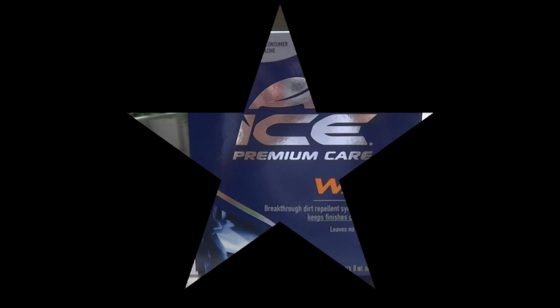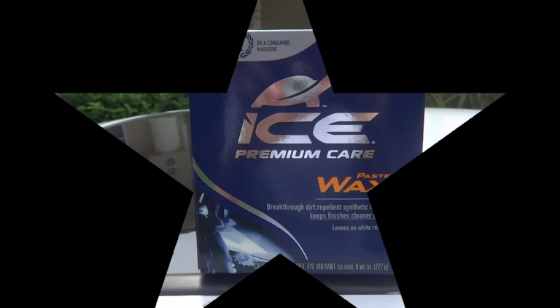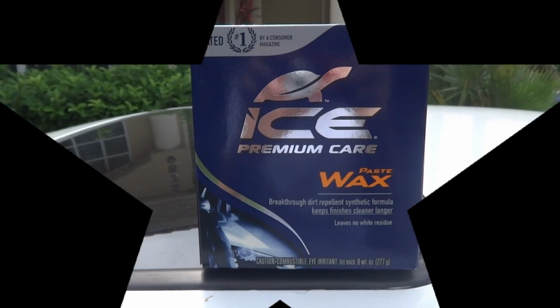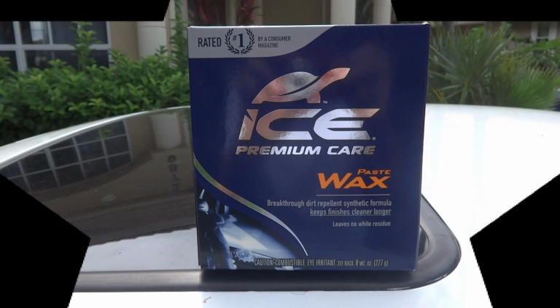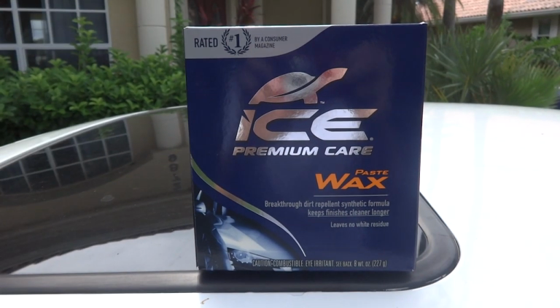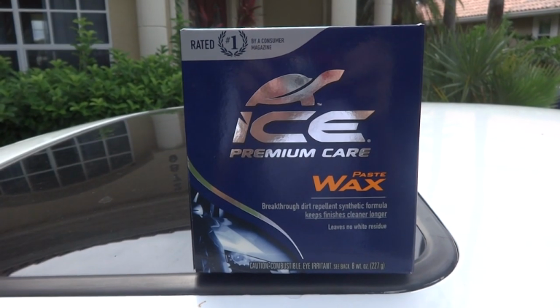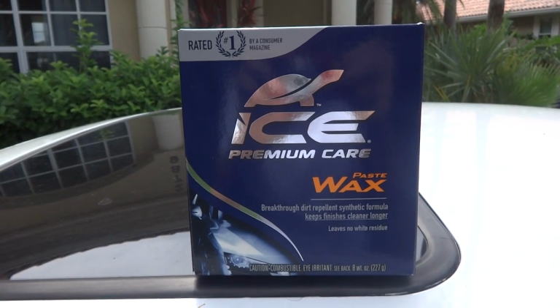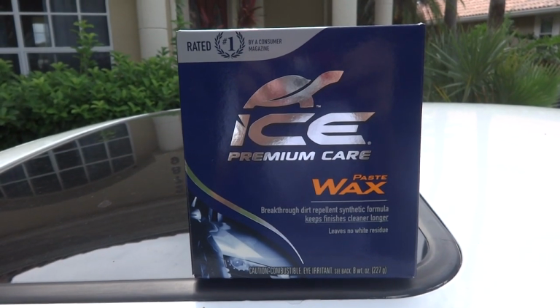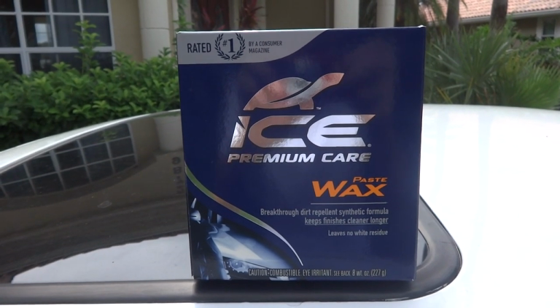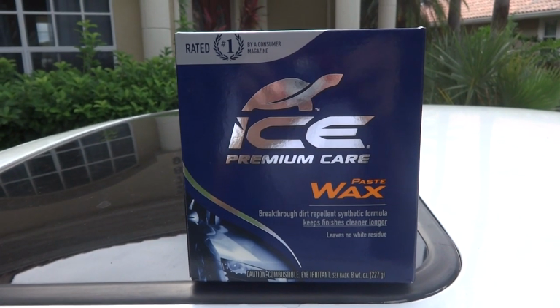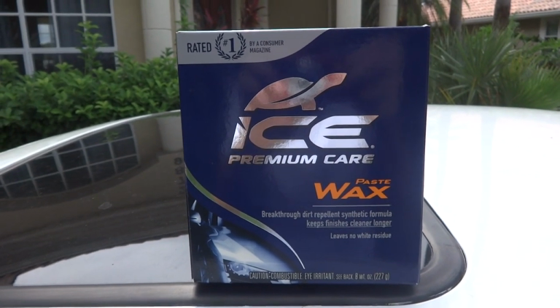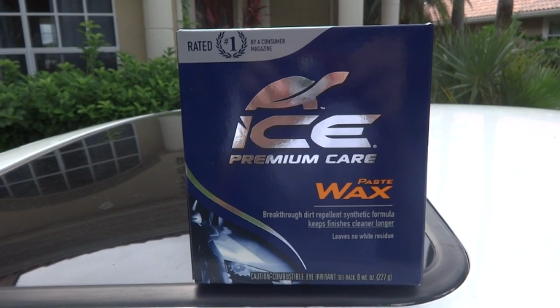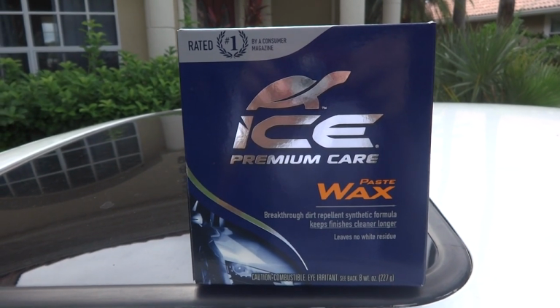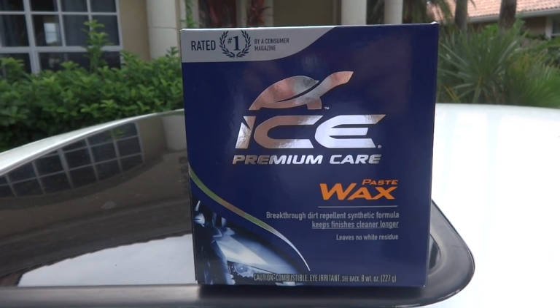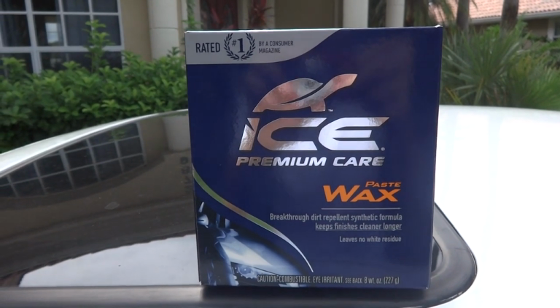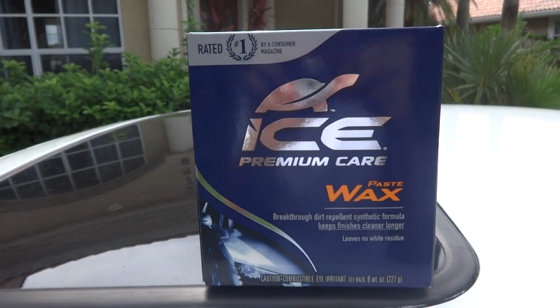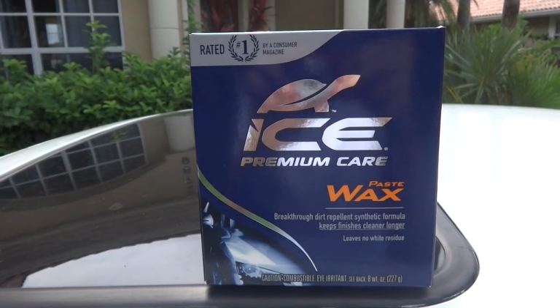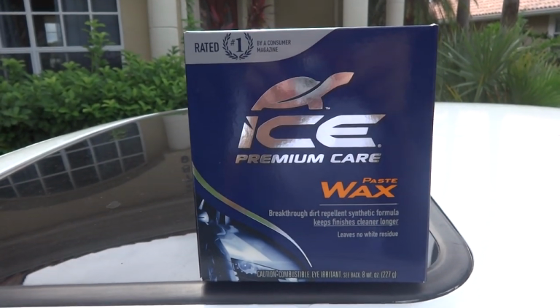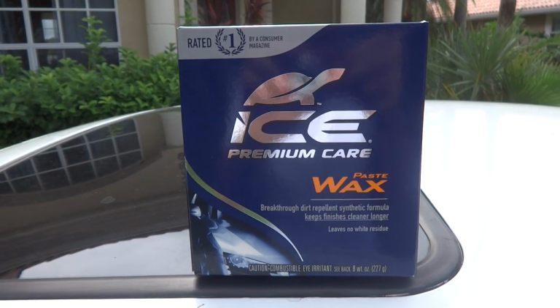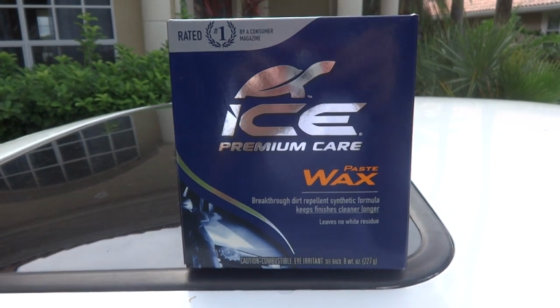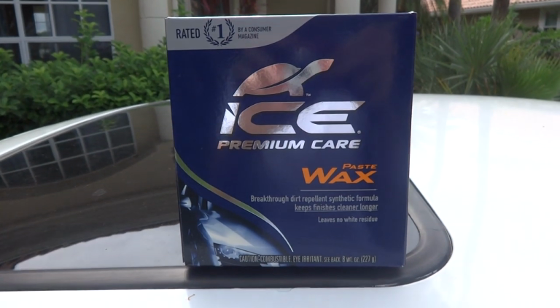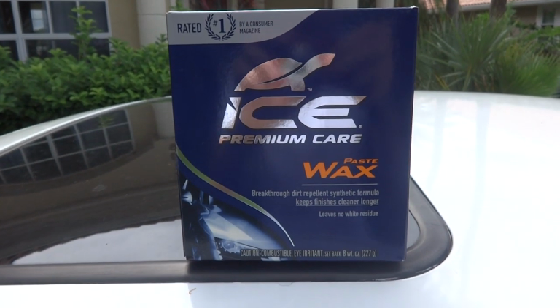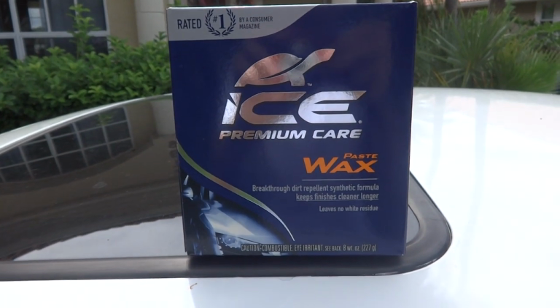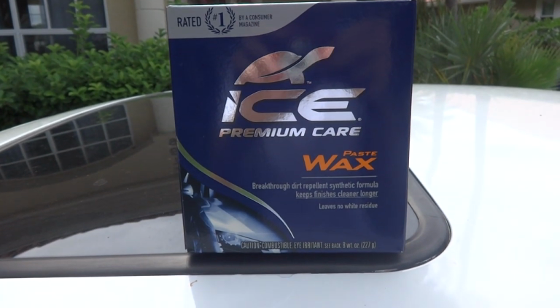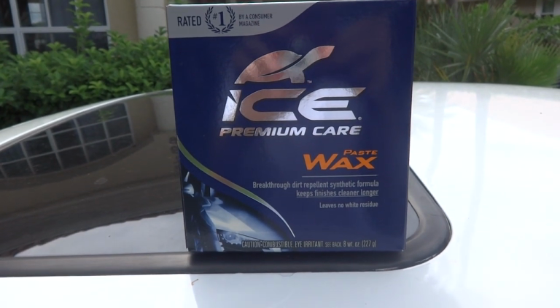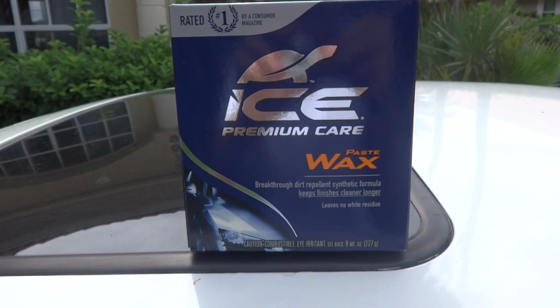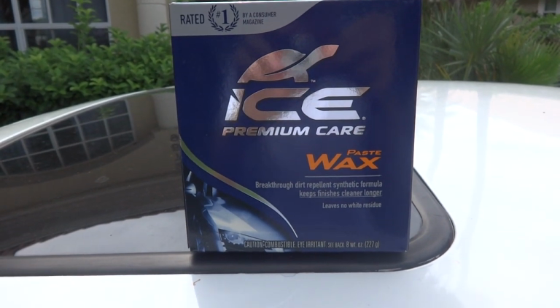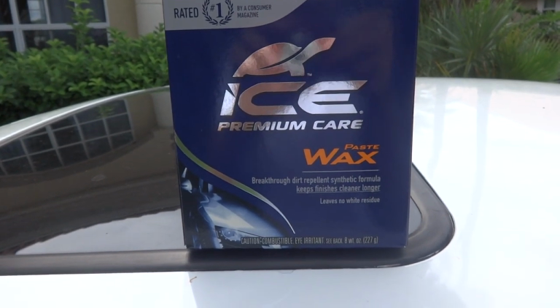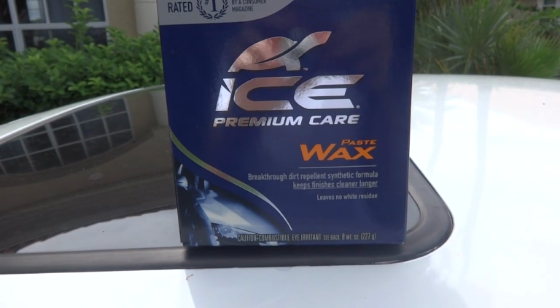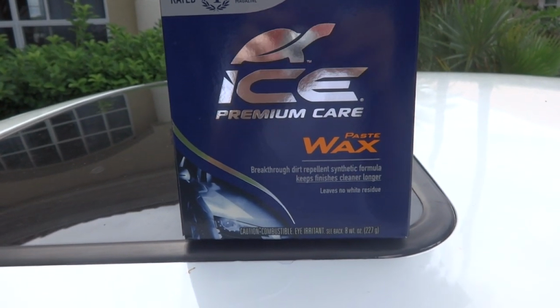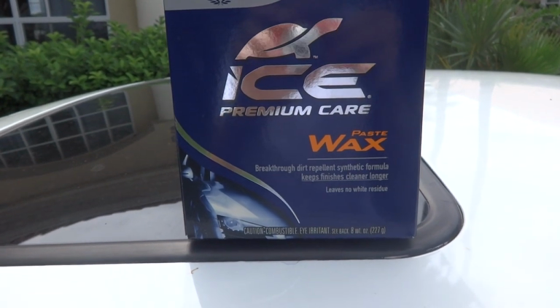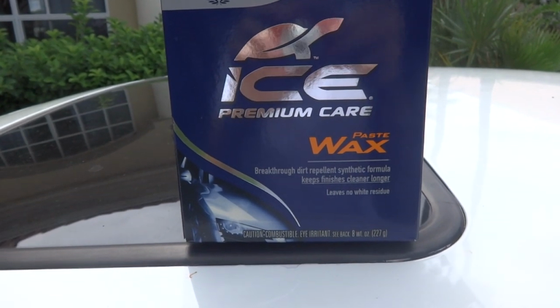Hey guys, what's going on today? Got a product you guys have been waiting for for a while now, and you guys have asked me for it. So it's the Turtle Wax Ice Premium Care Paste Wax.